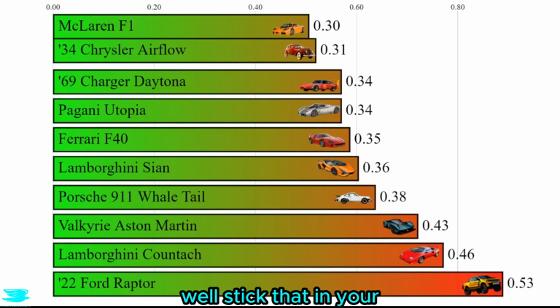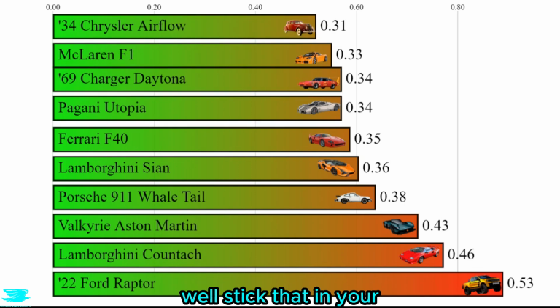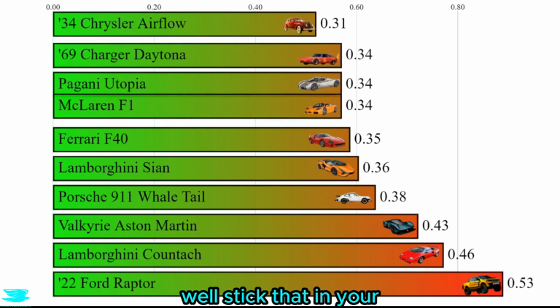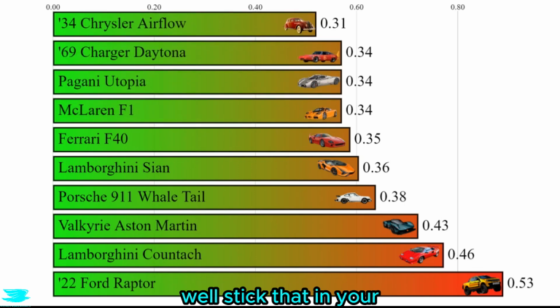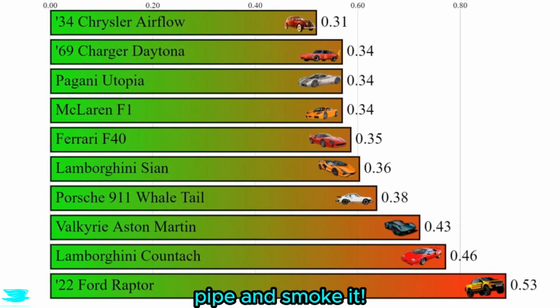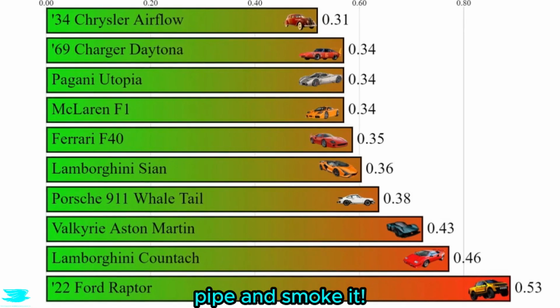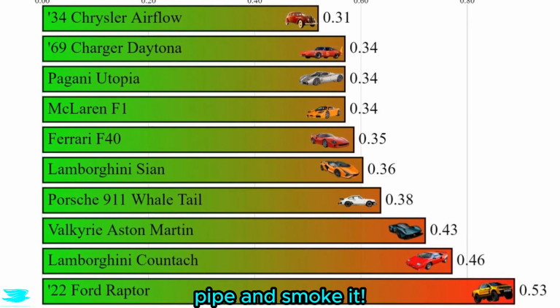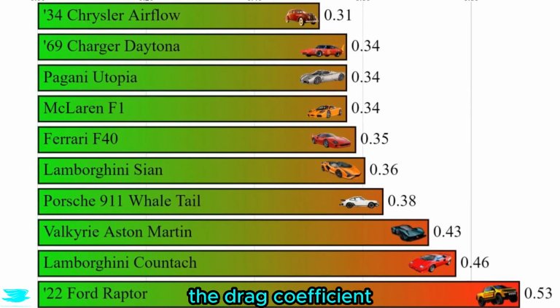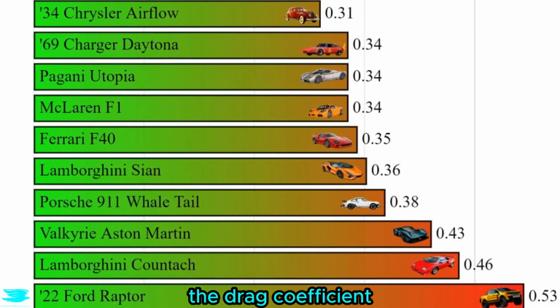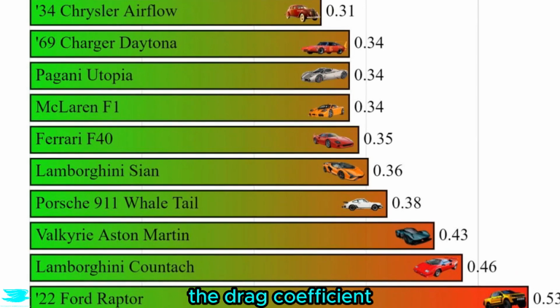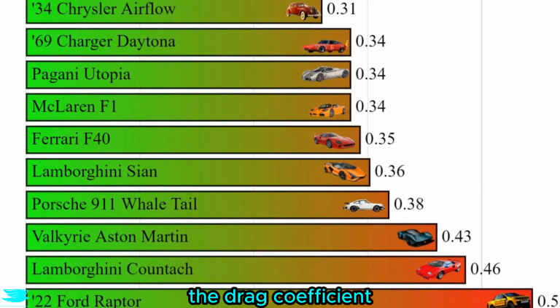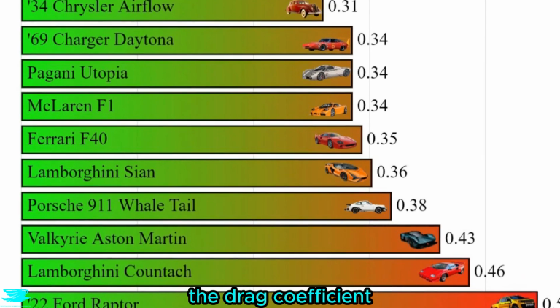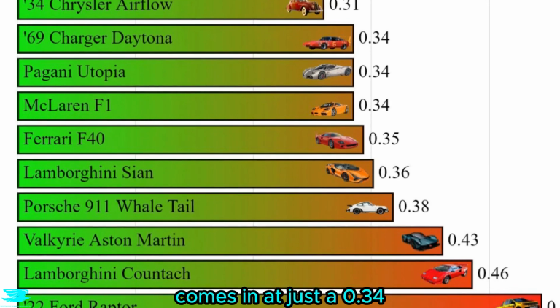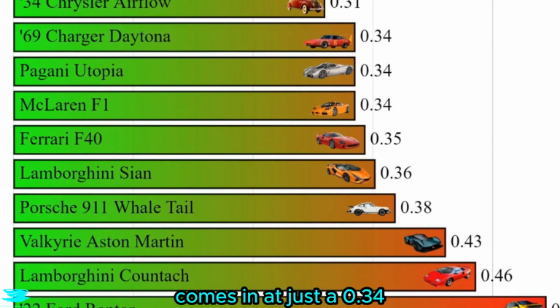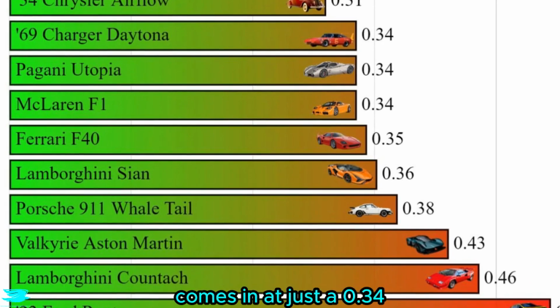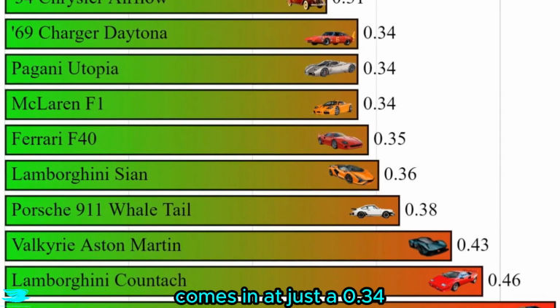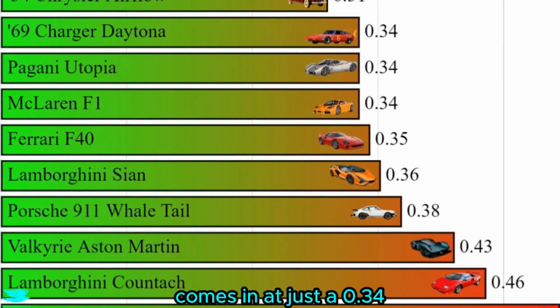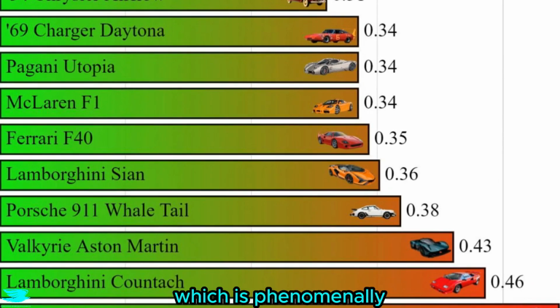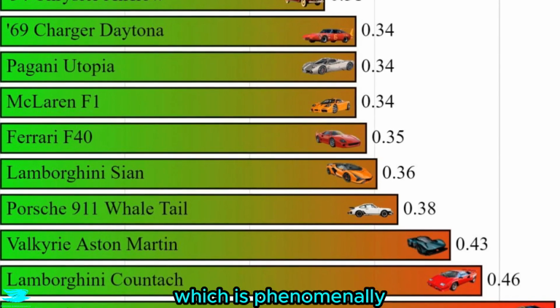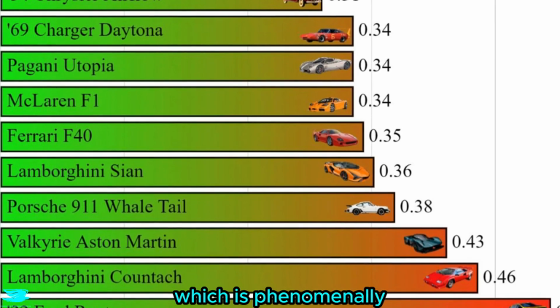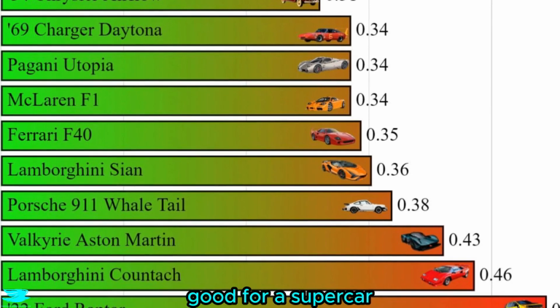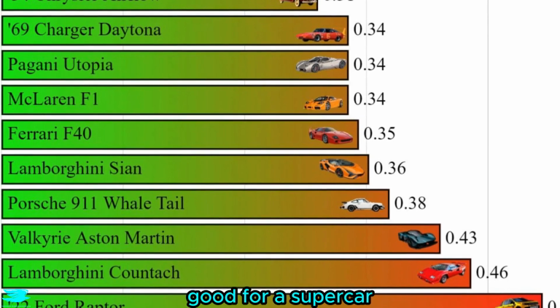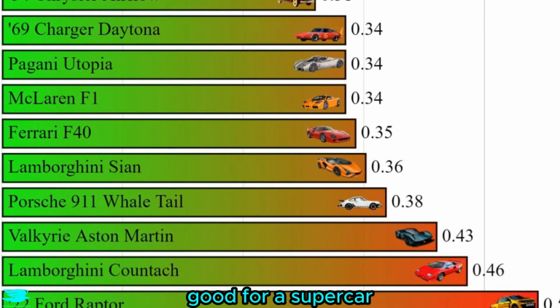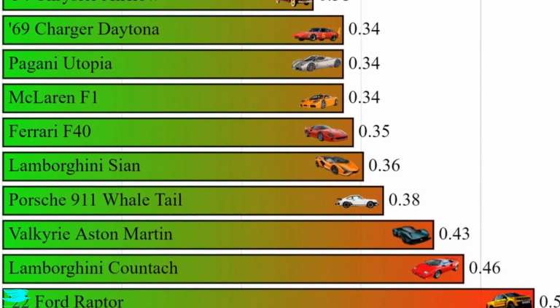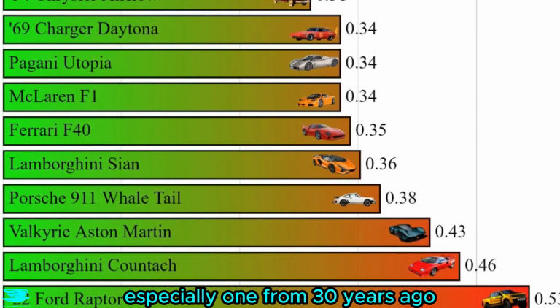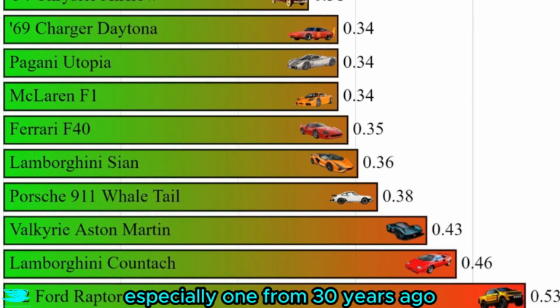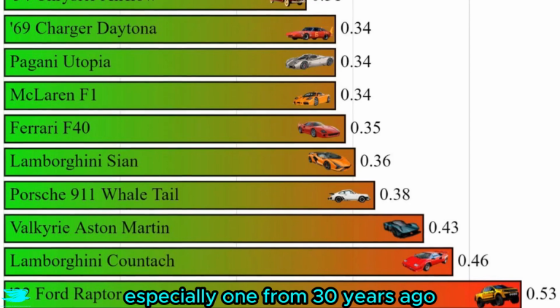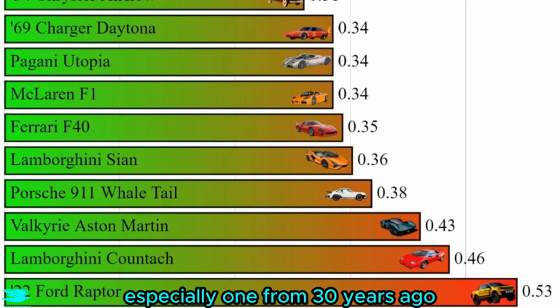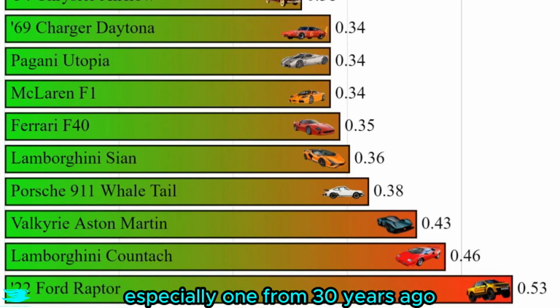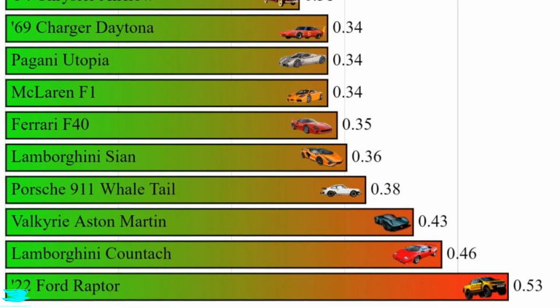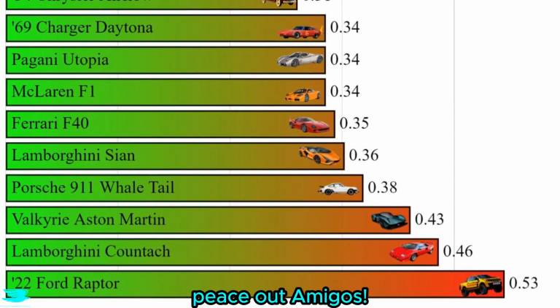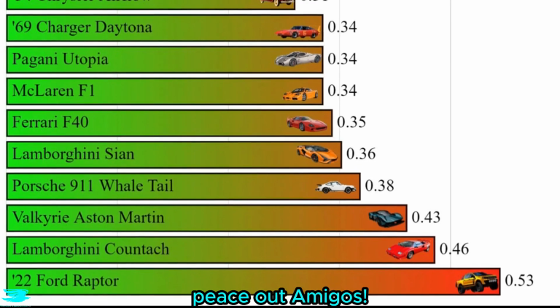Wow, stick that in your pipe and smoke it. The drag coefficient comes in at just 0.34, which is phenomenally good for a supercar, especially one from 30 years ago. Peace out, amigos.